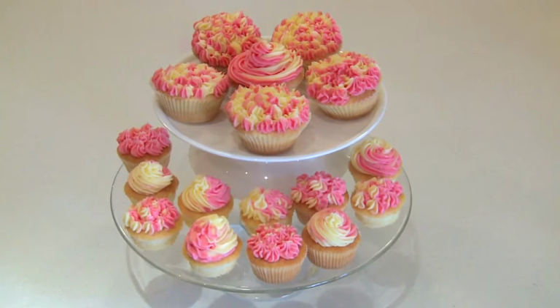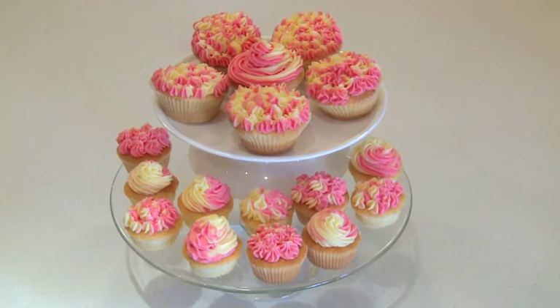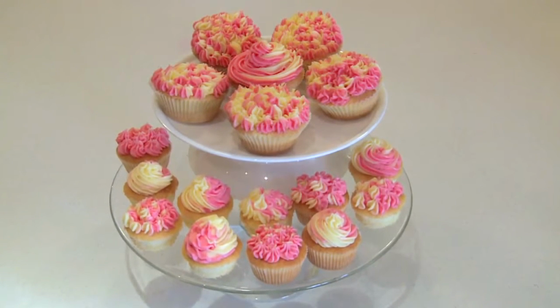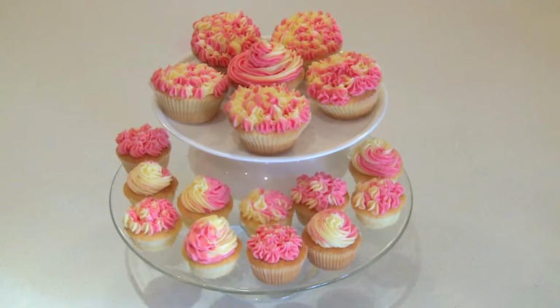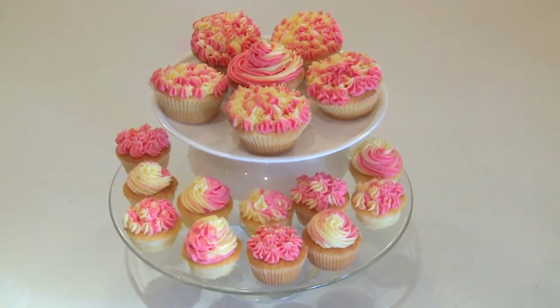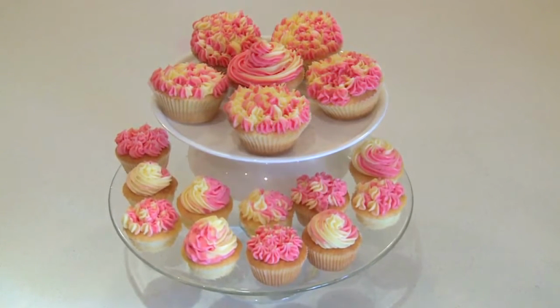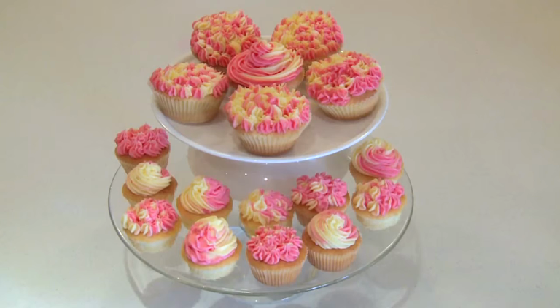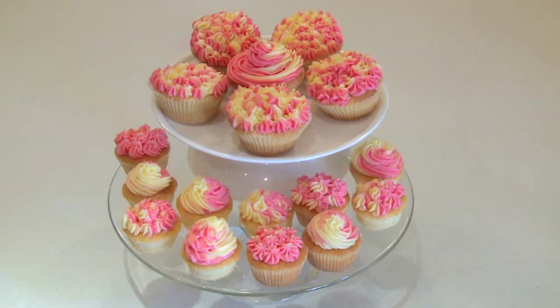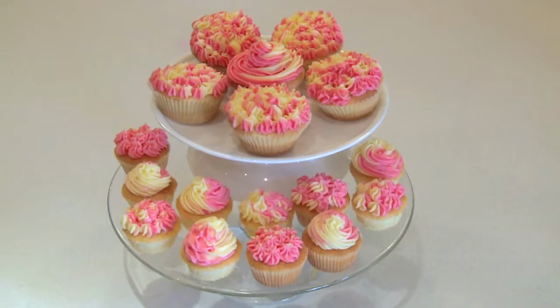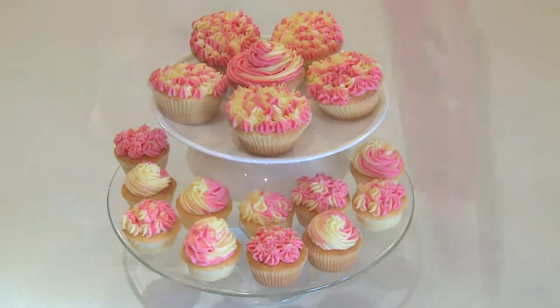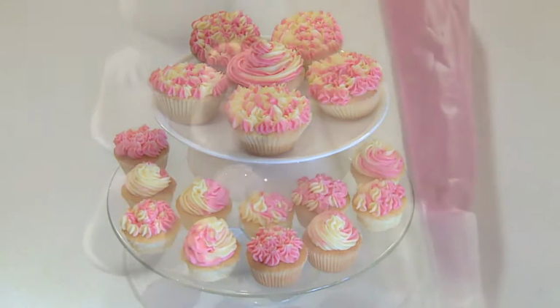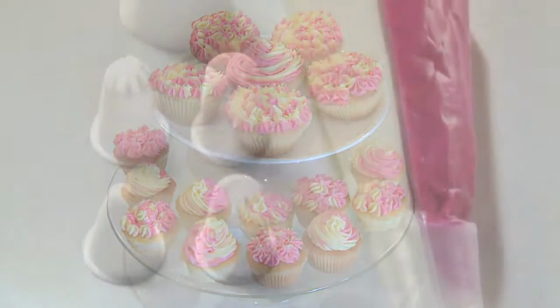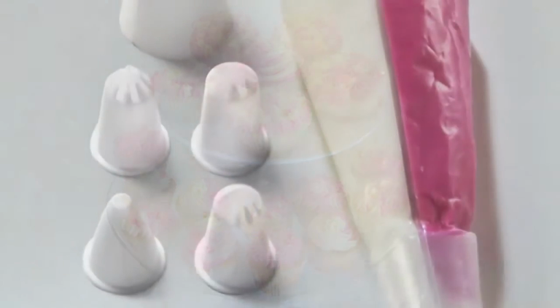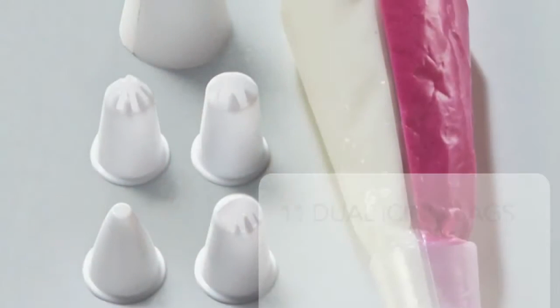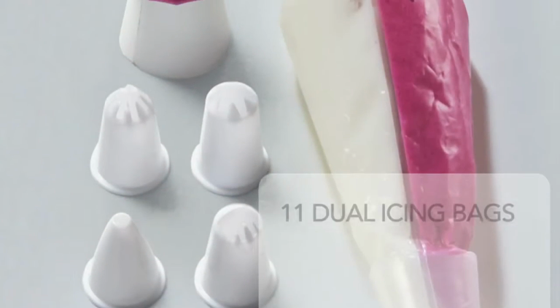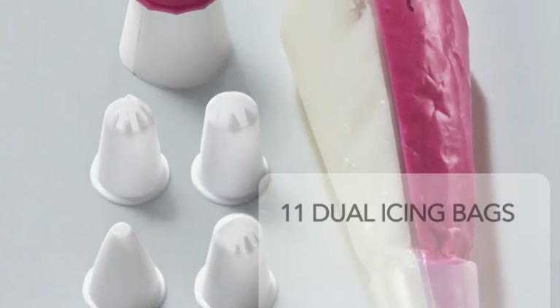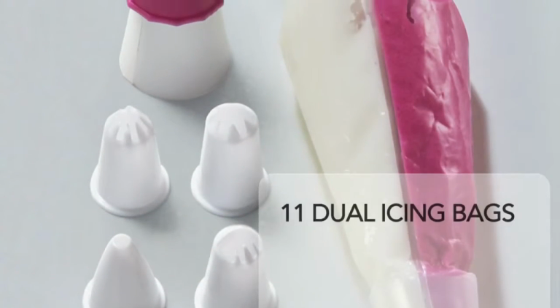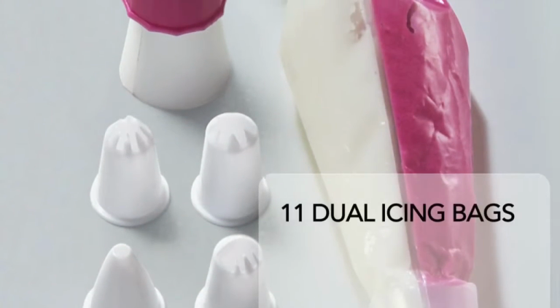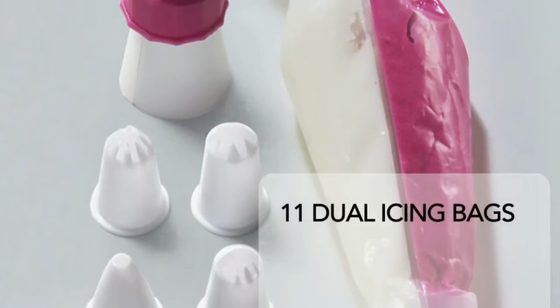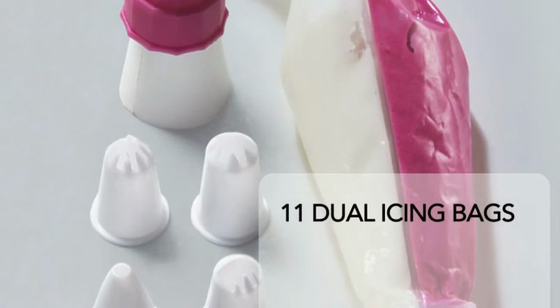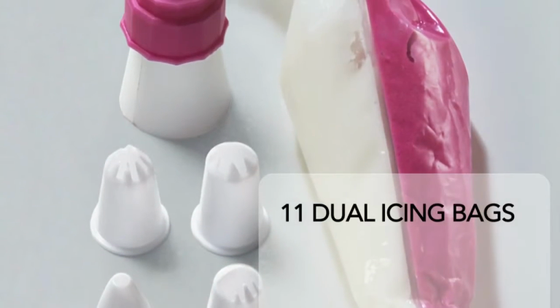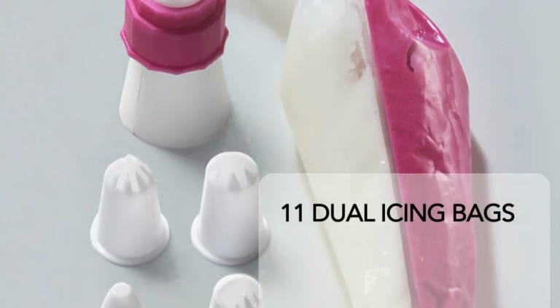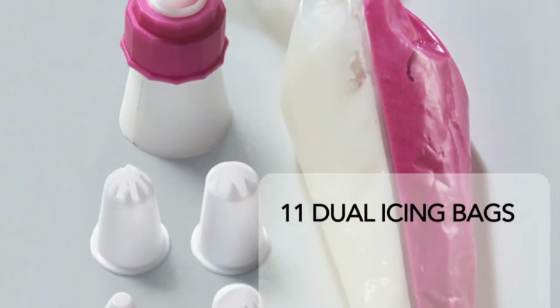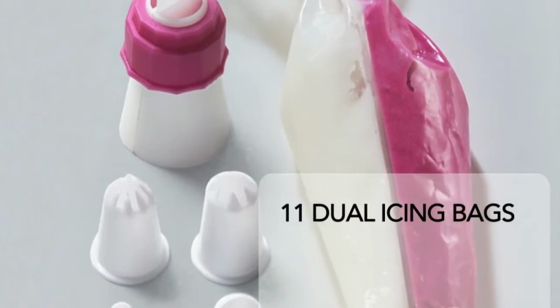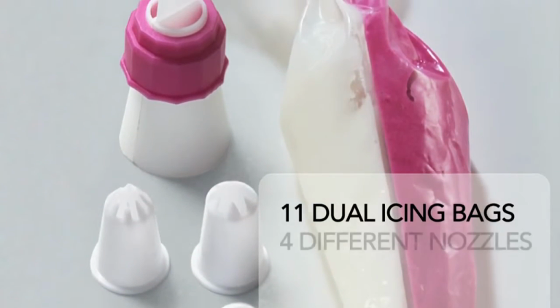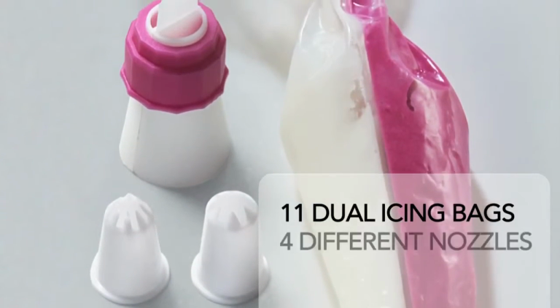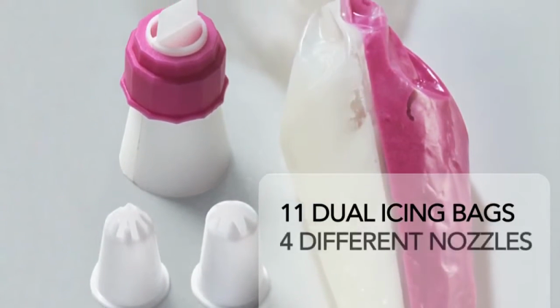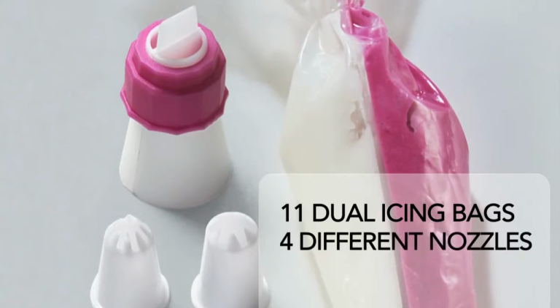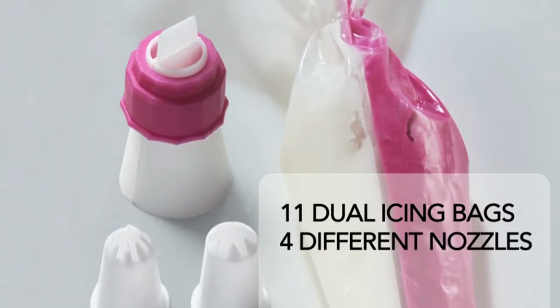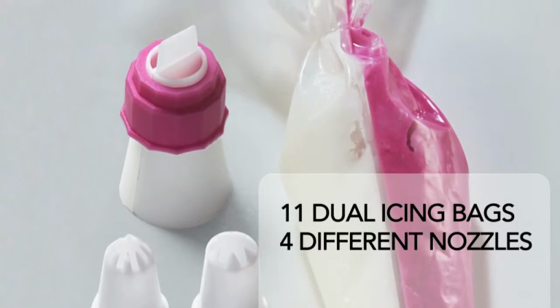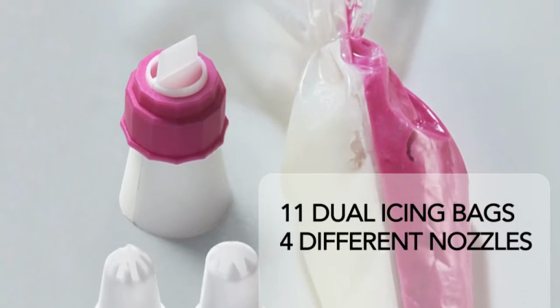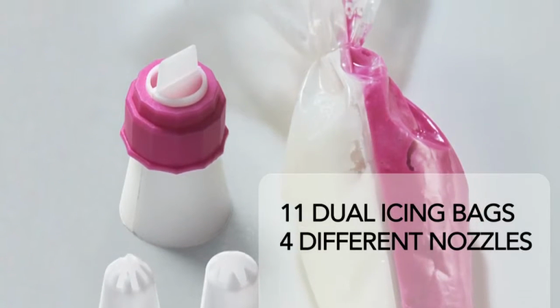One of the most effective aids is the two-colour icing bag, and it's unbelievably easy to create some stunning cake art.